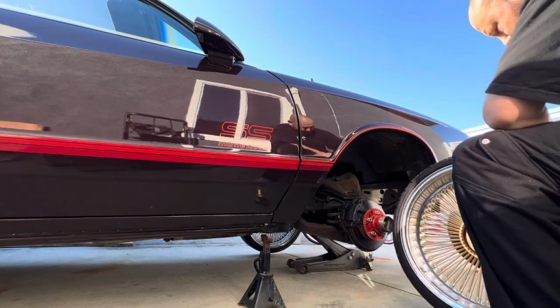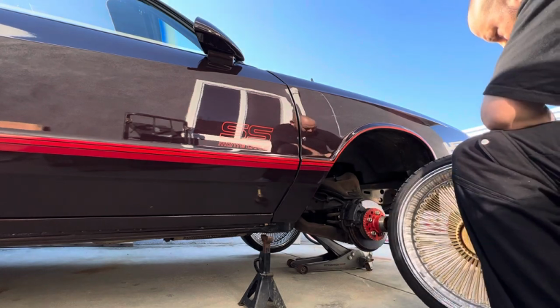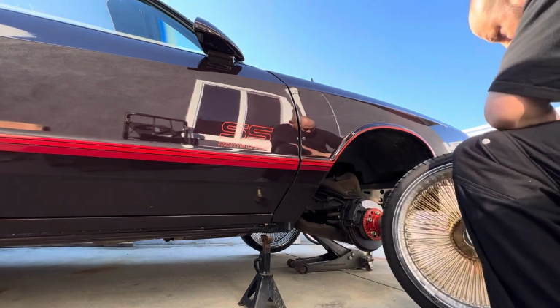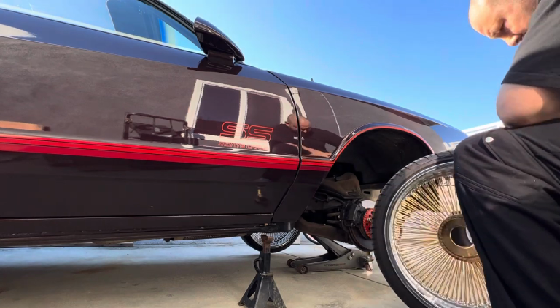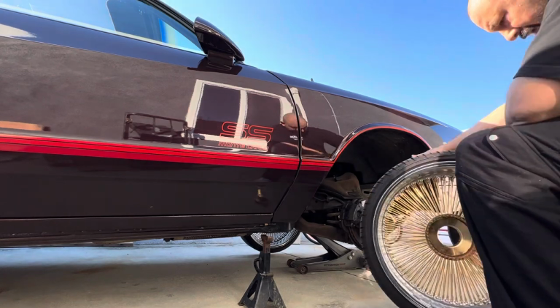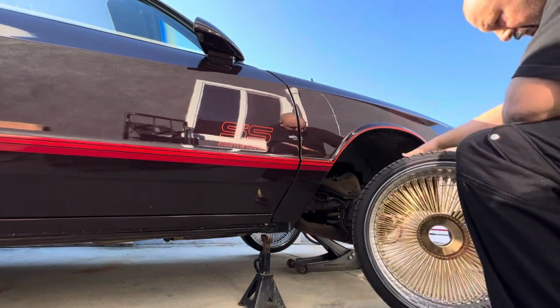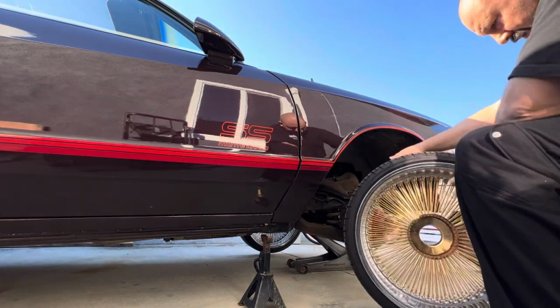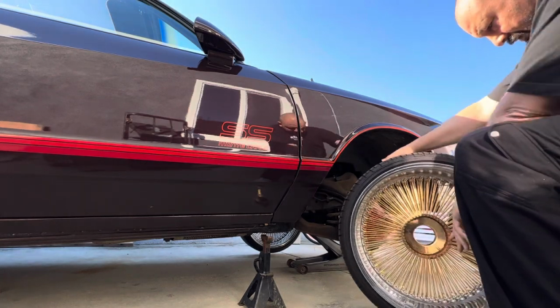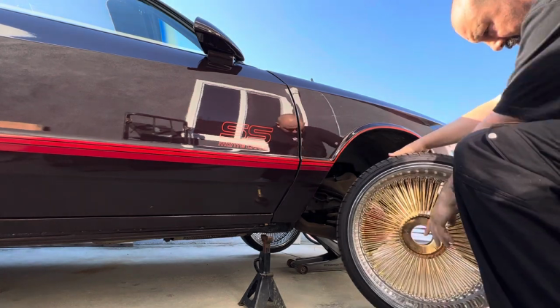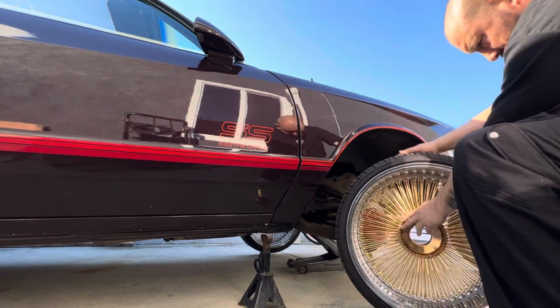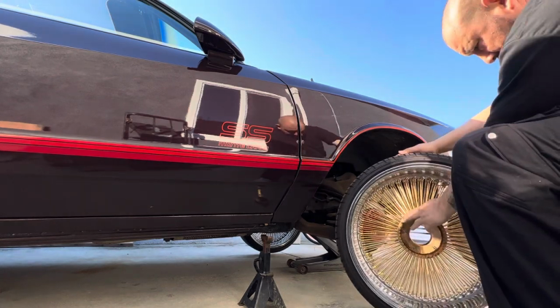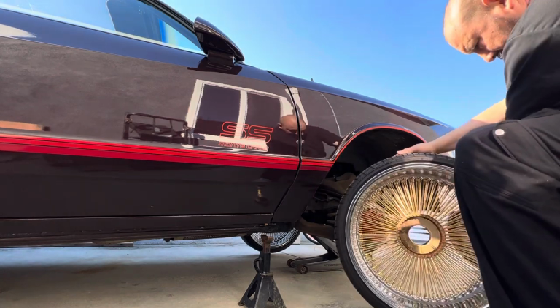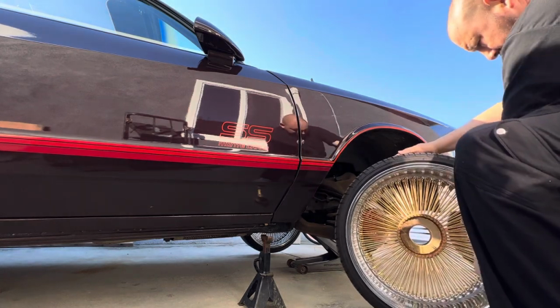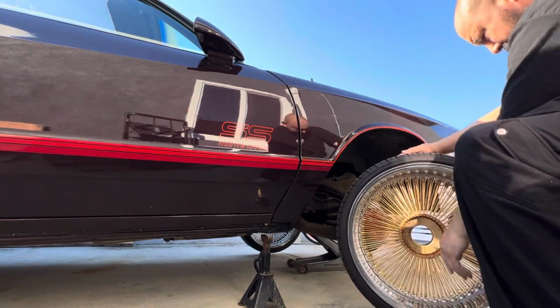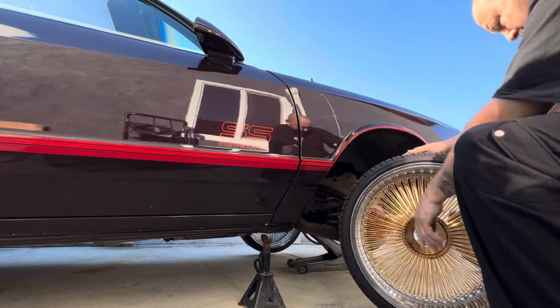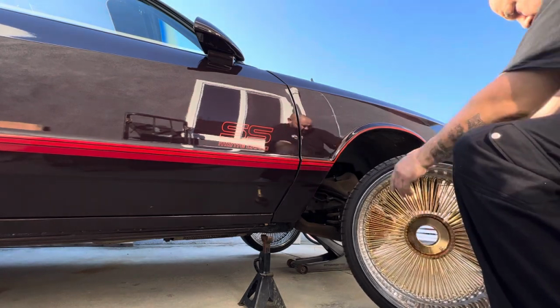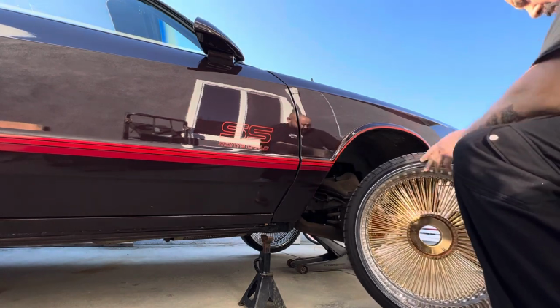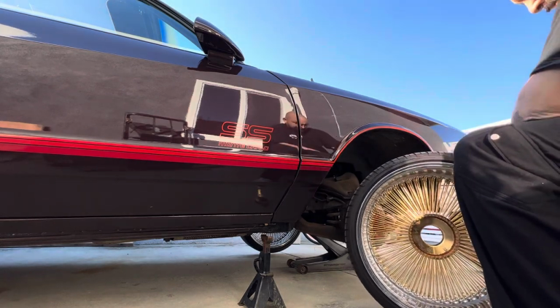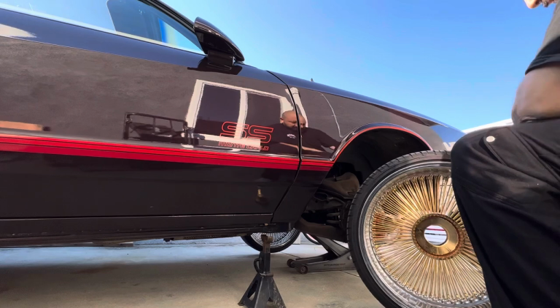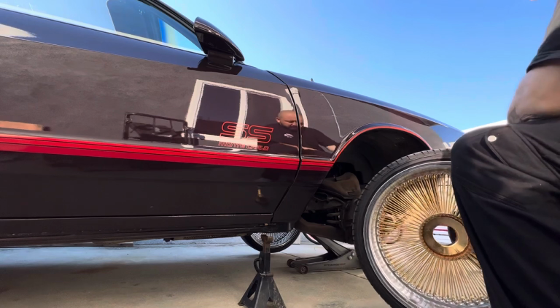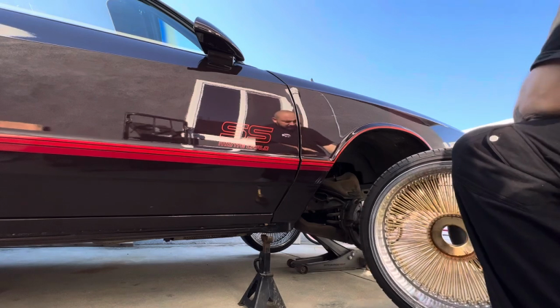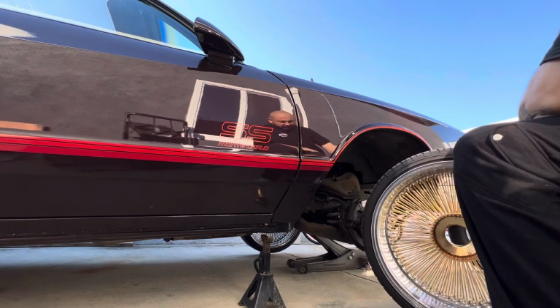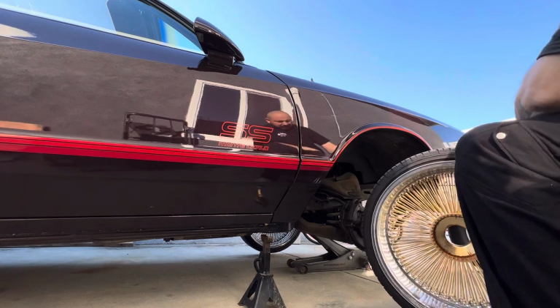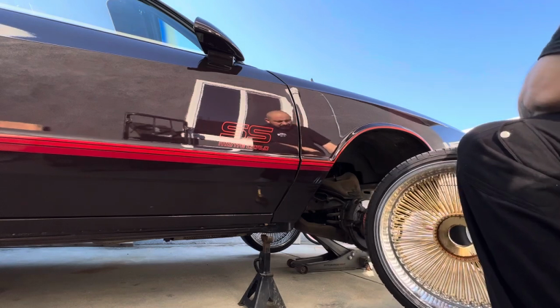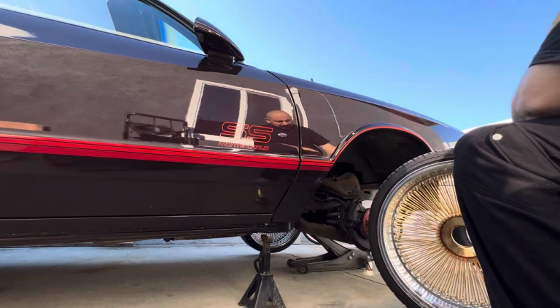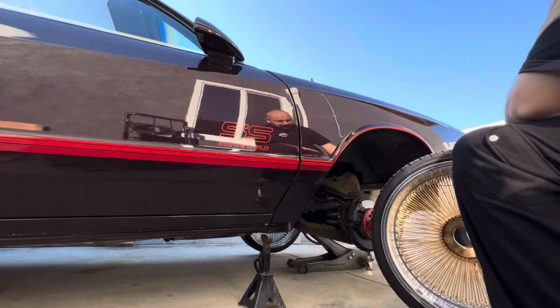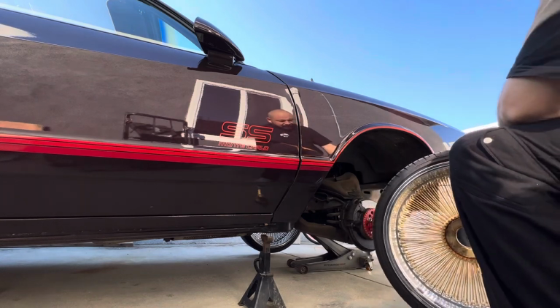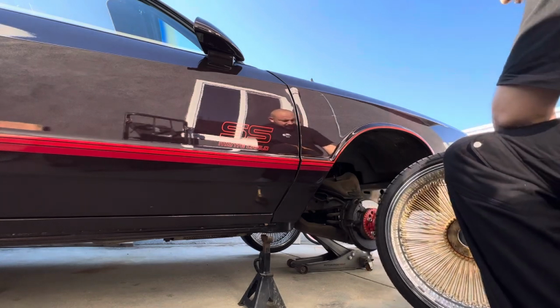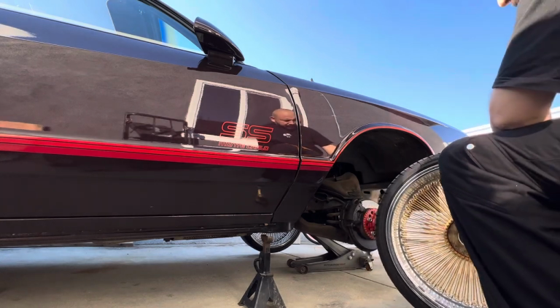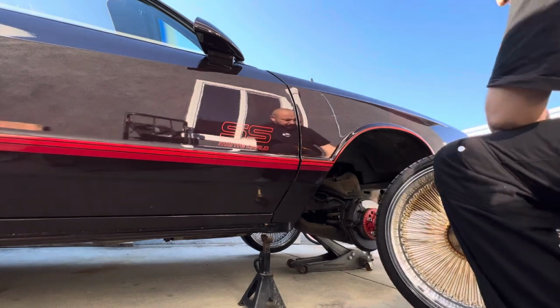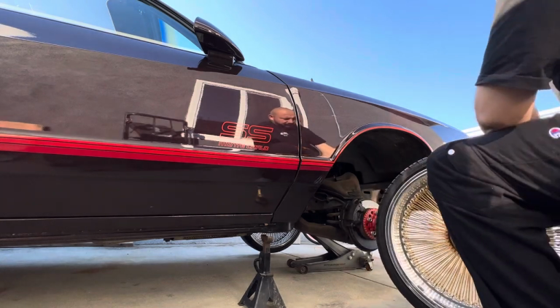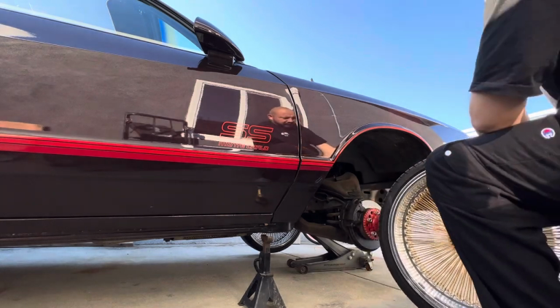That's how the back looks. Clean these up before we put them away.